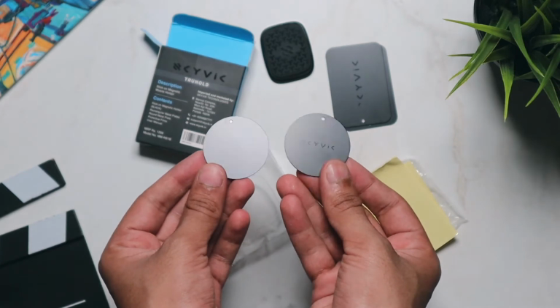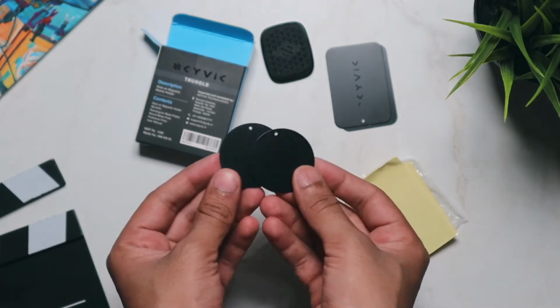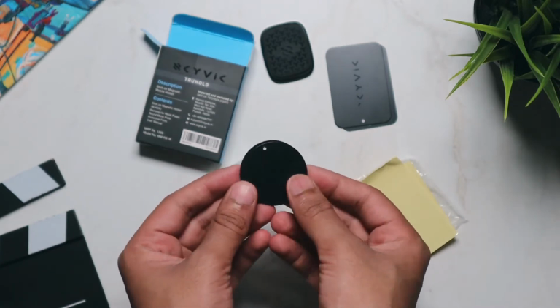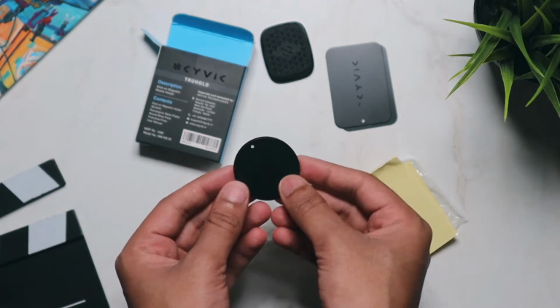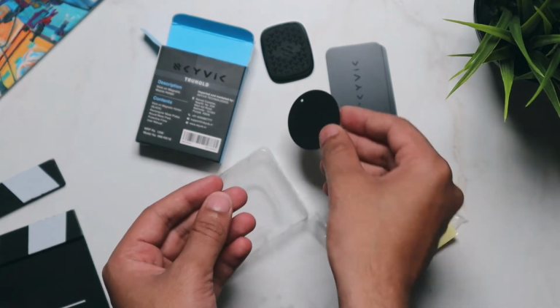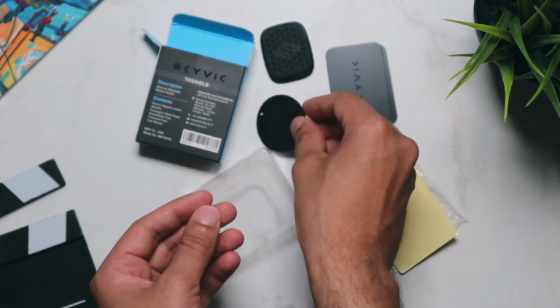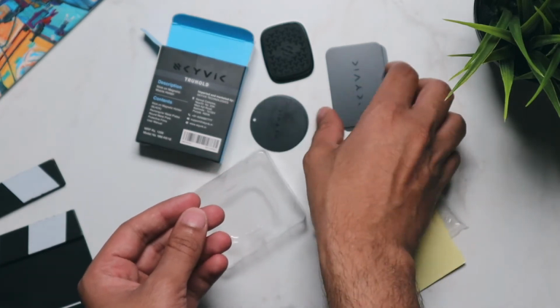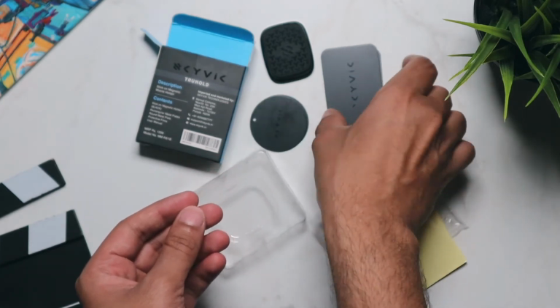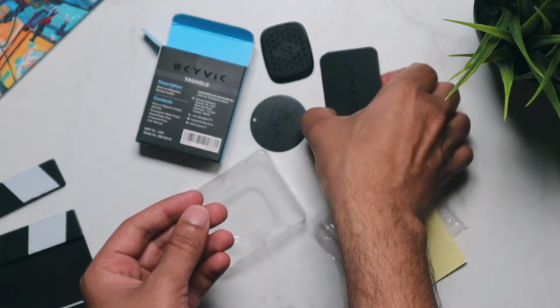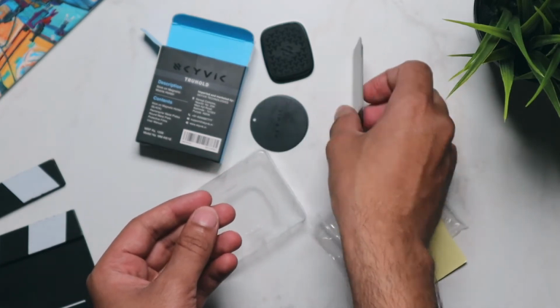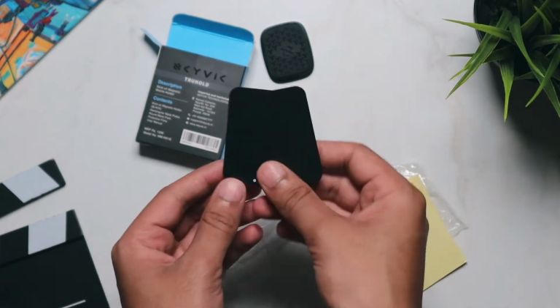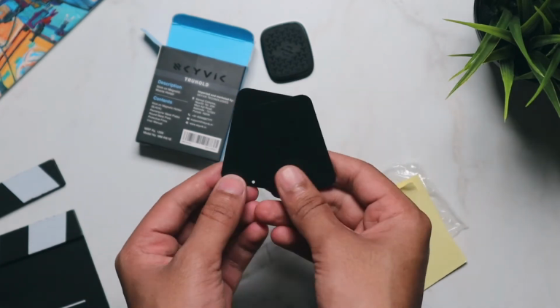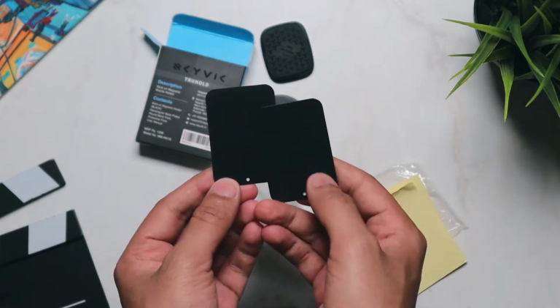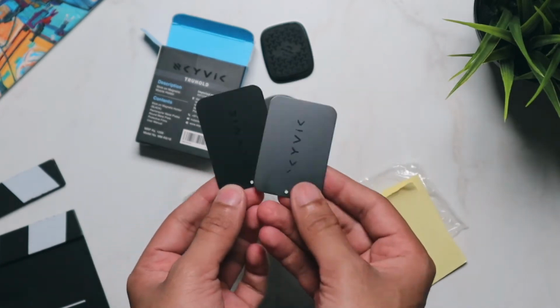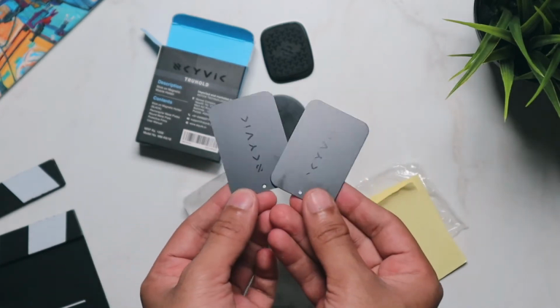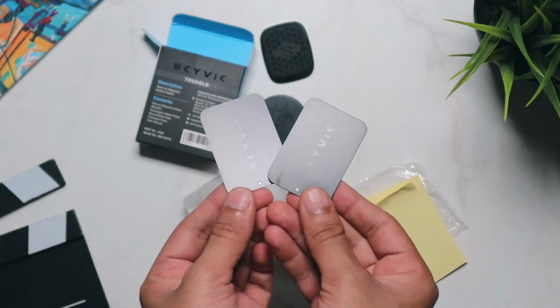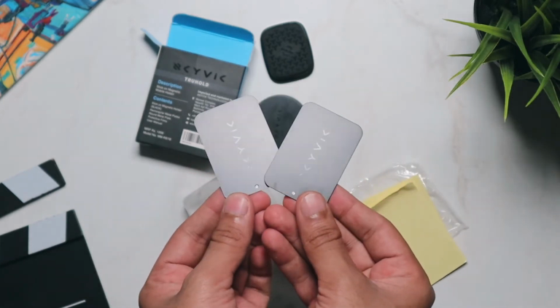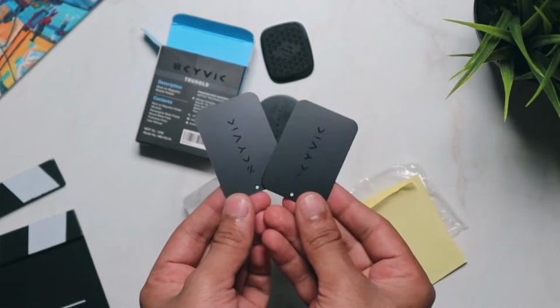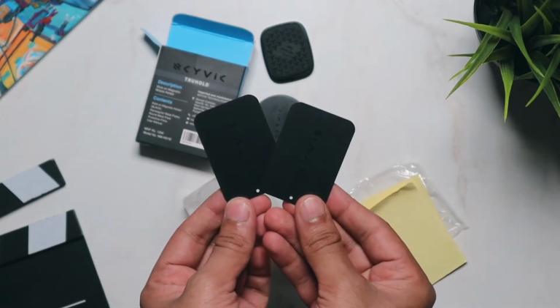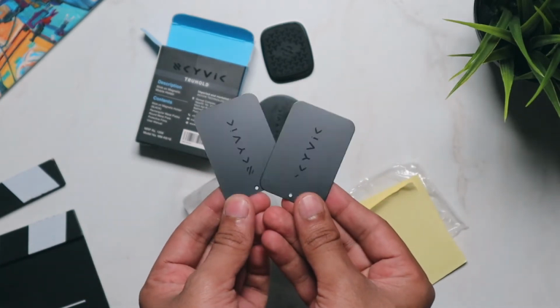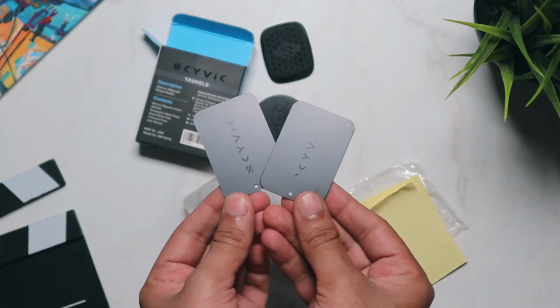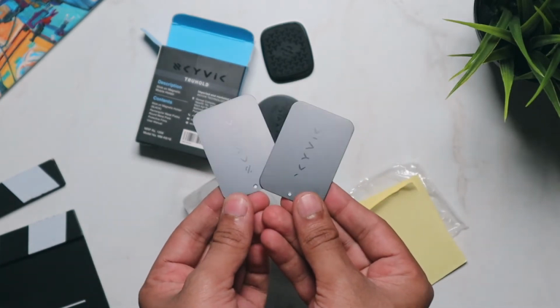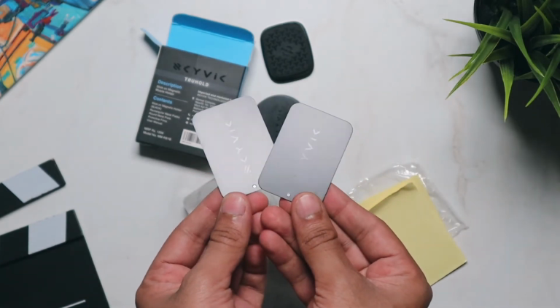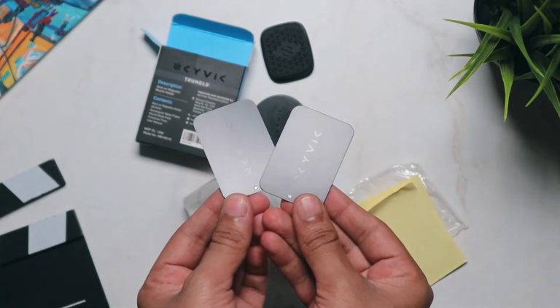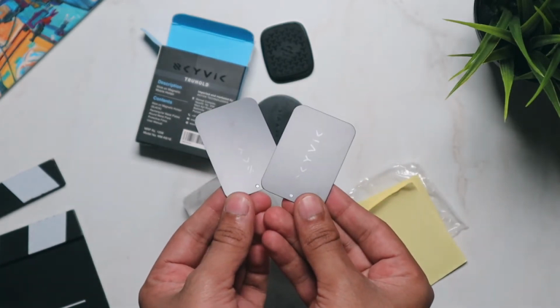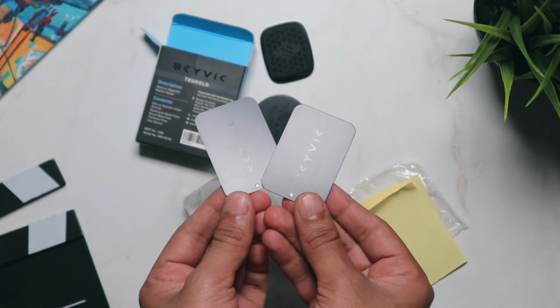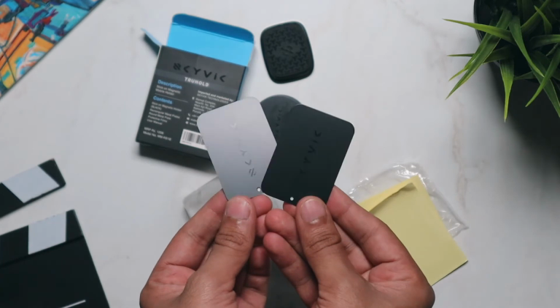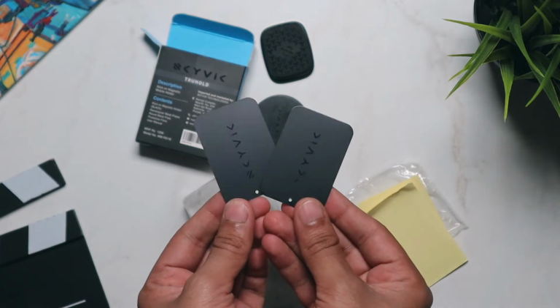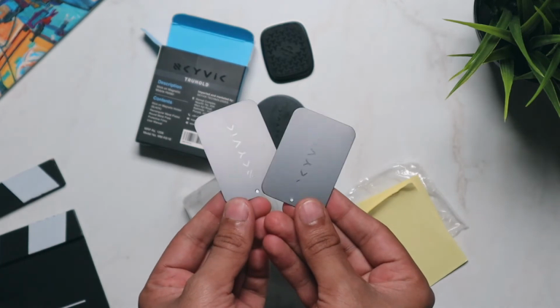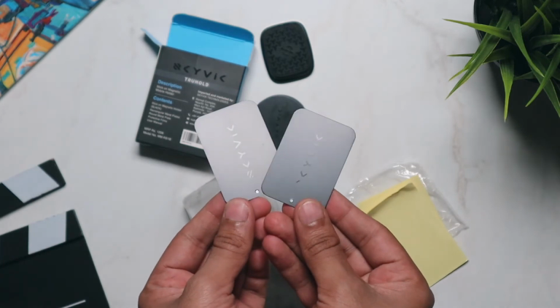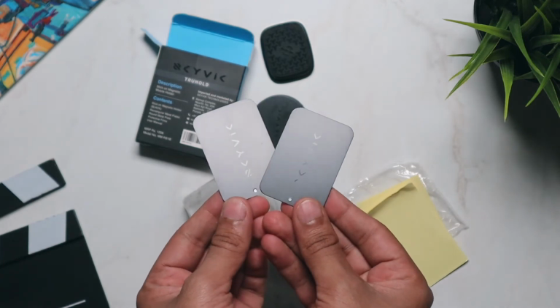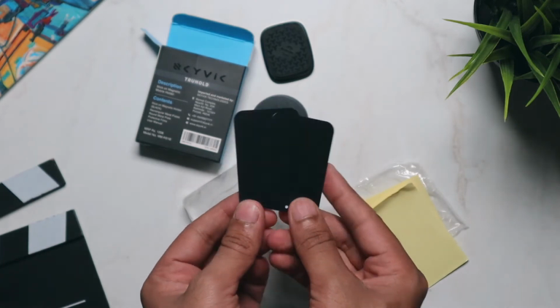So those were the contents of the box. Now let's go ahead and see how to actually use this product with your smartphone.